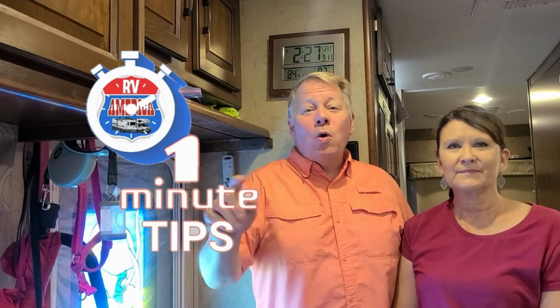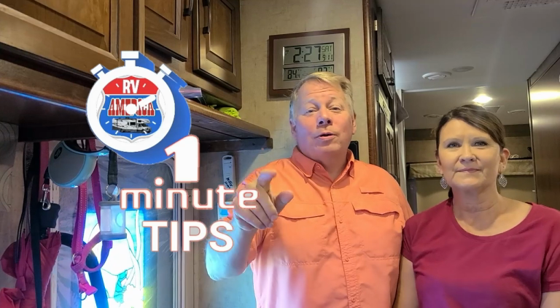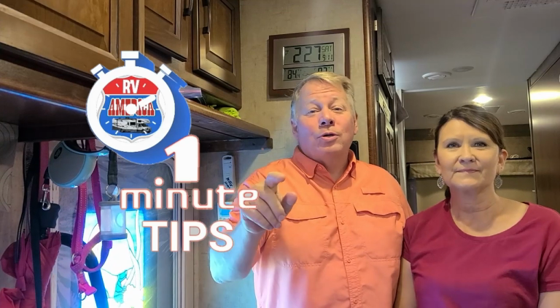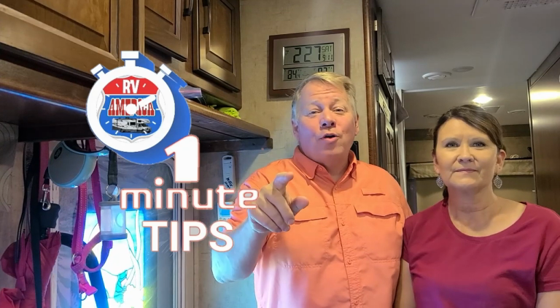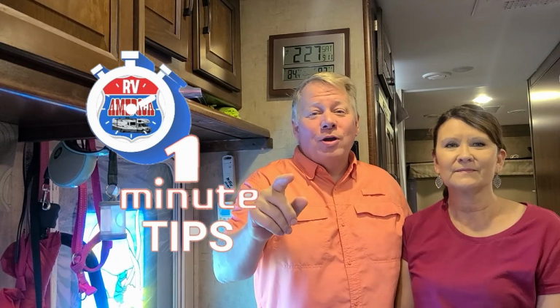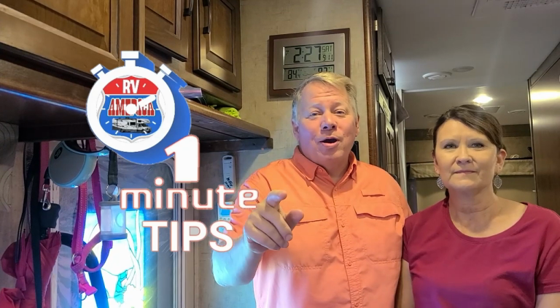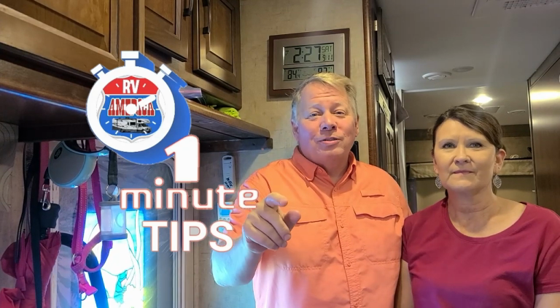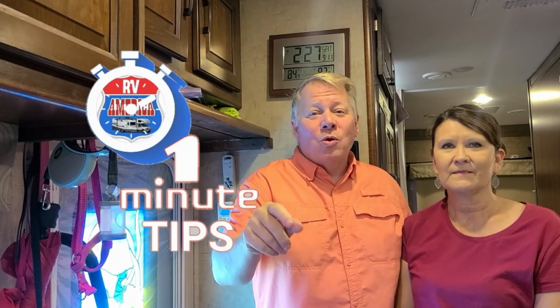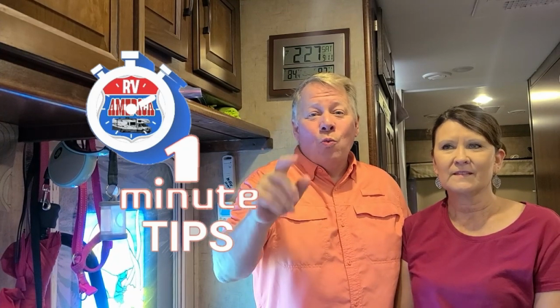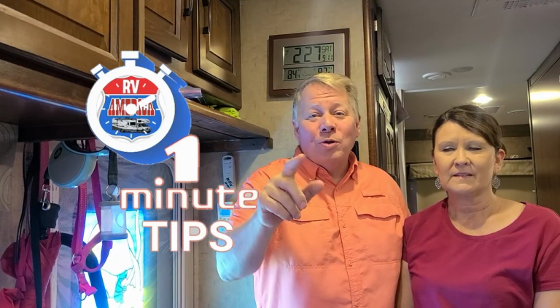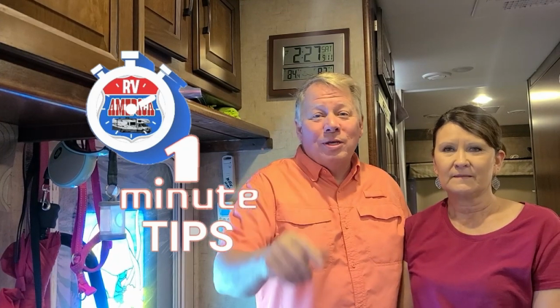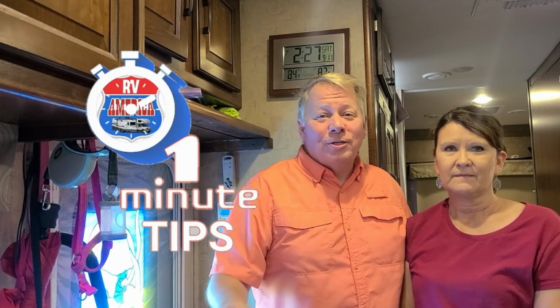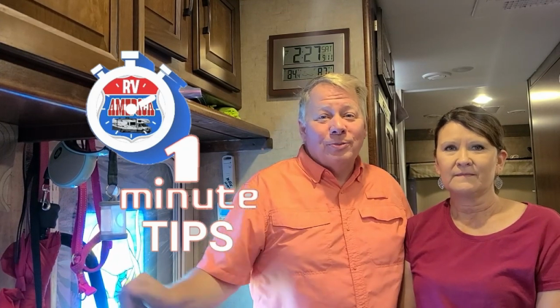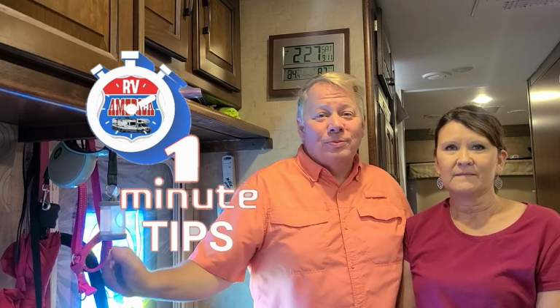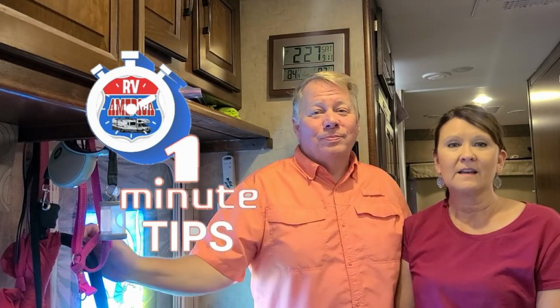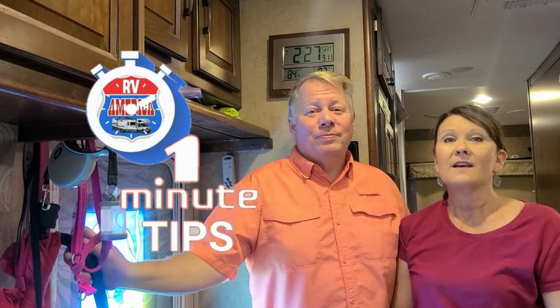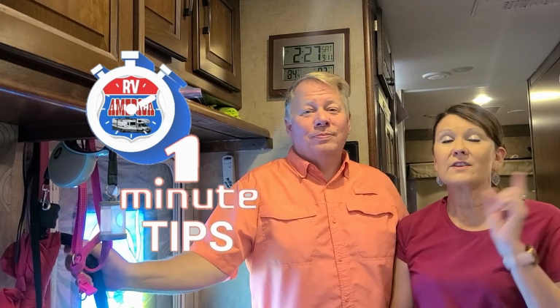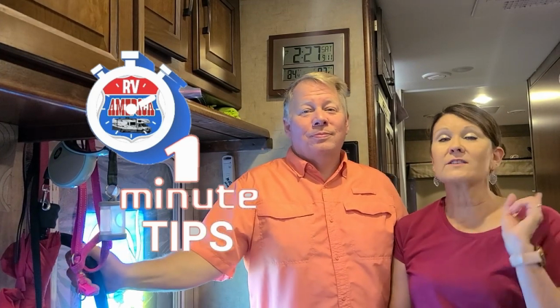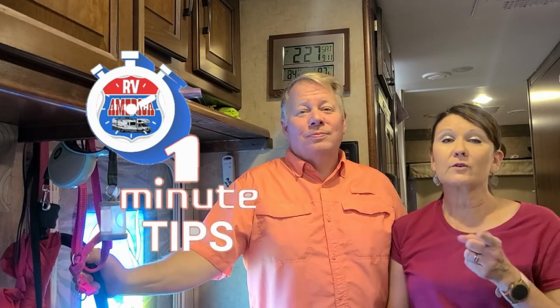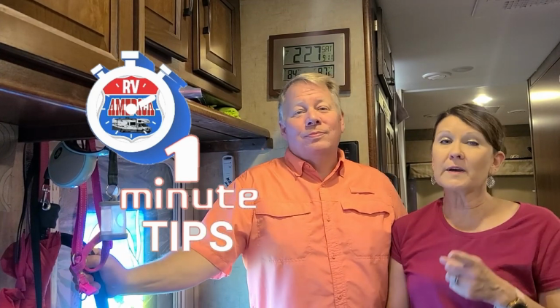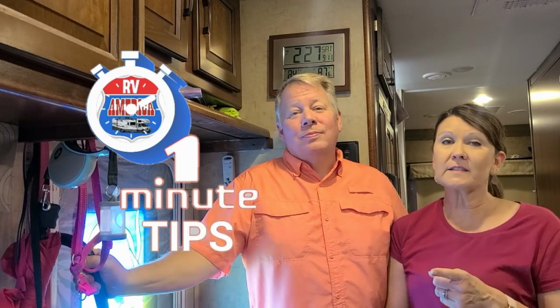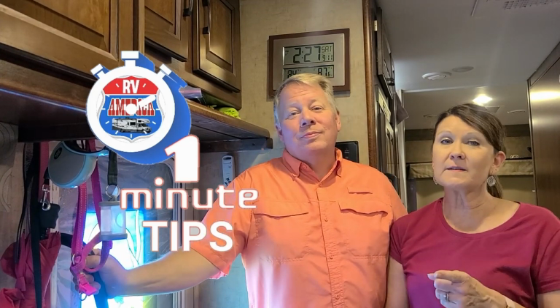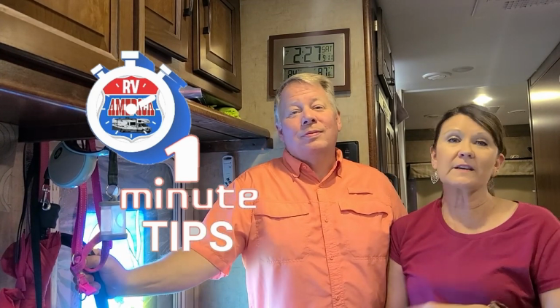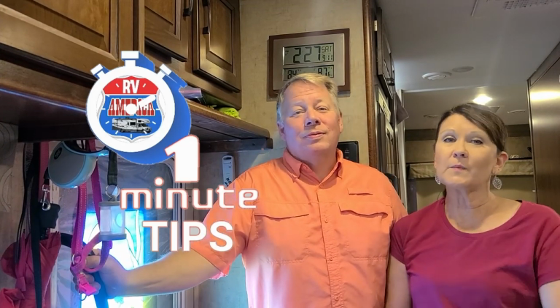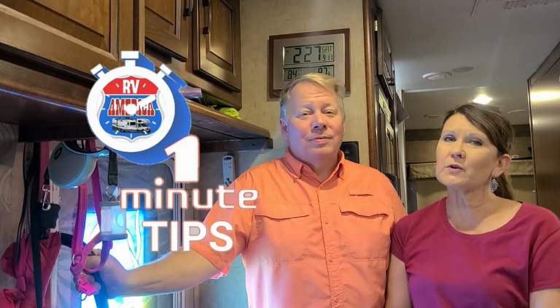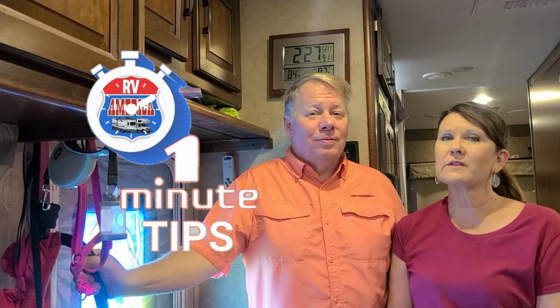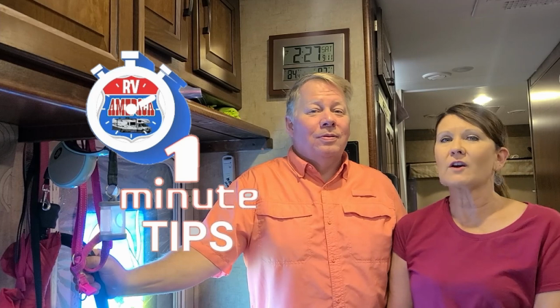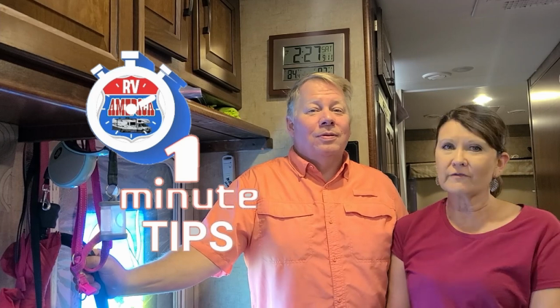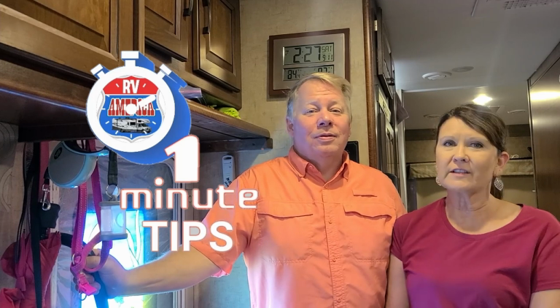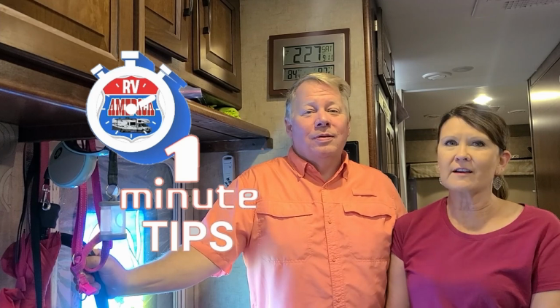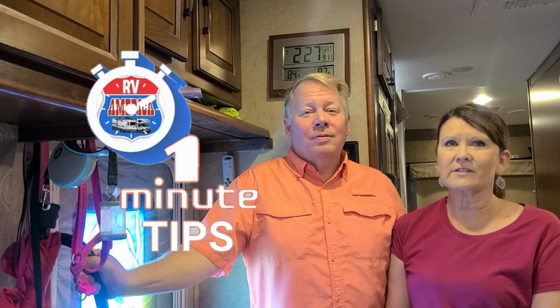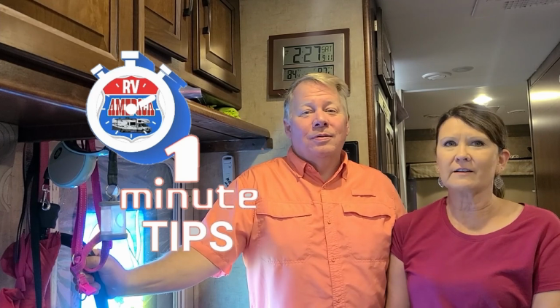Welcome to RV America's One Minute Tips. These are quick tips to help you in the RV lifestyle.